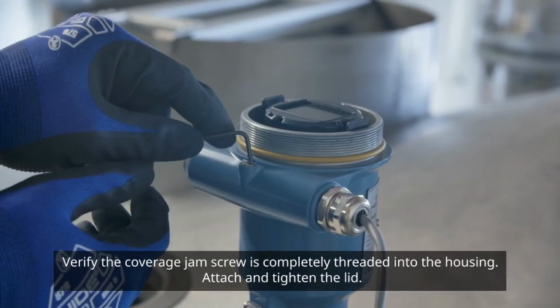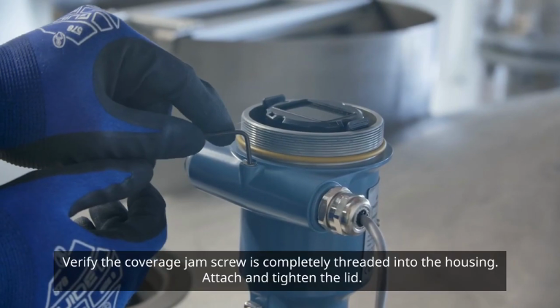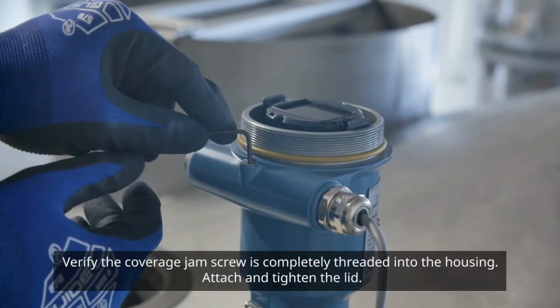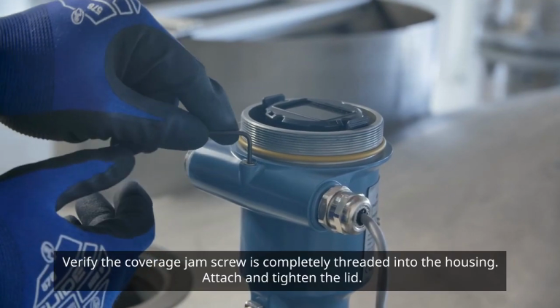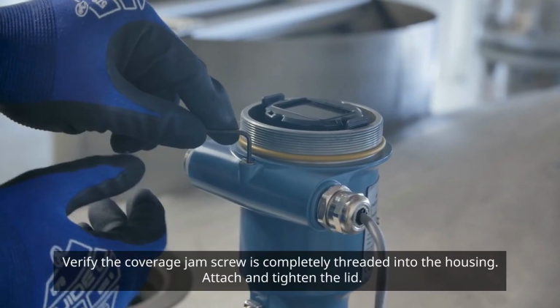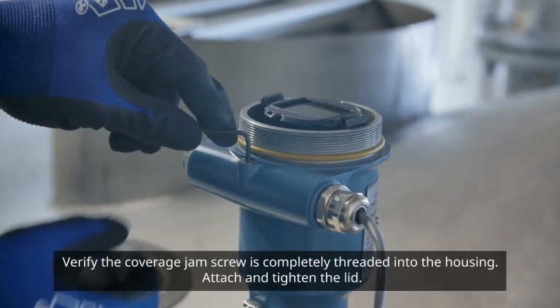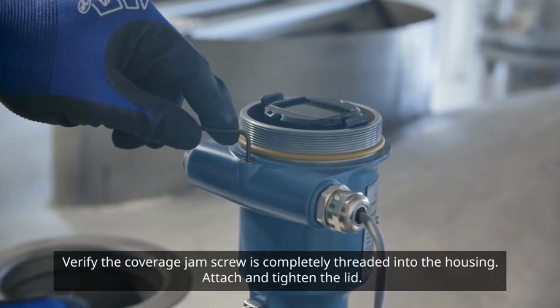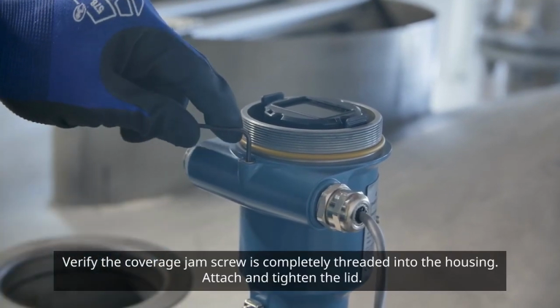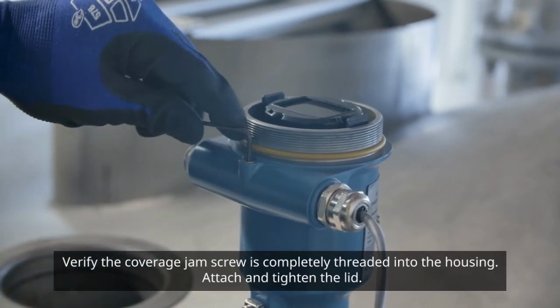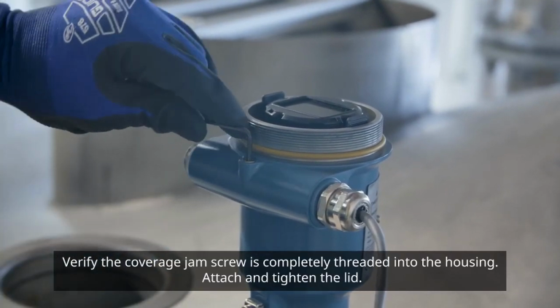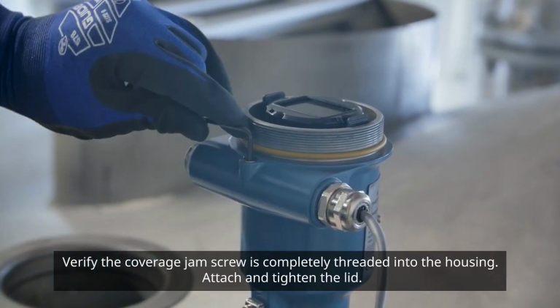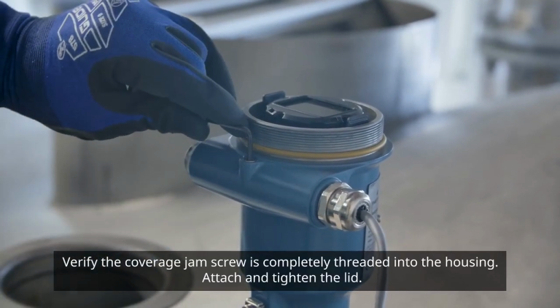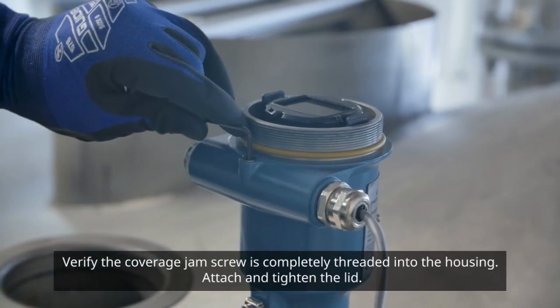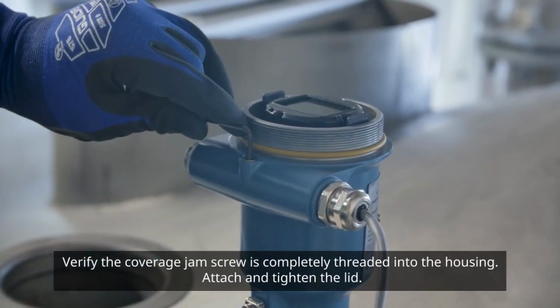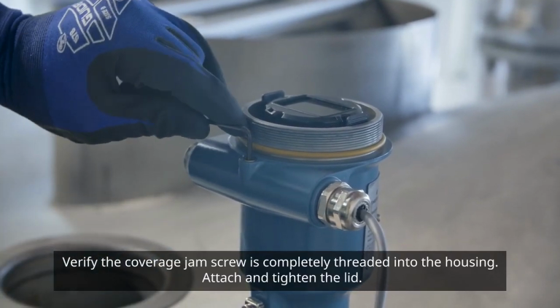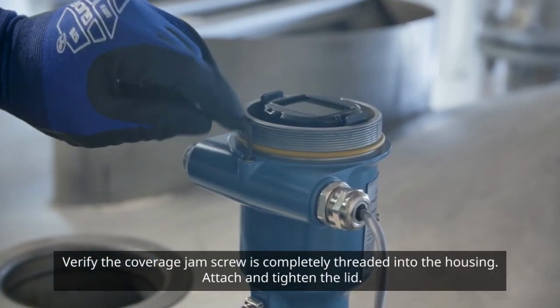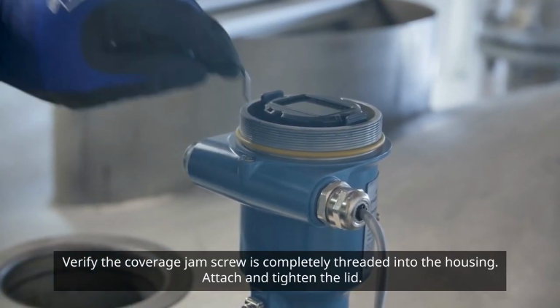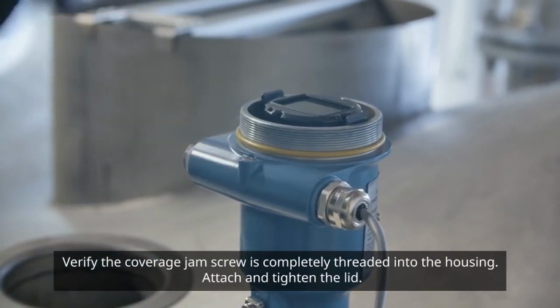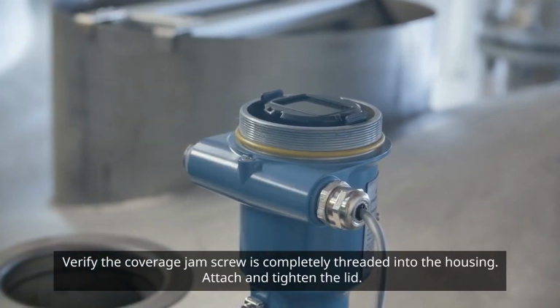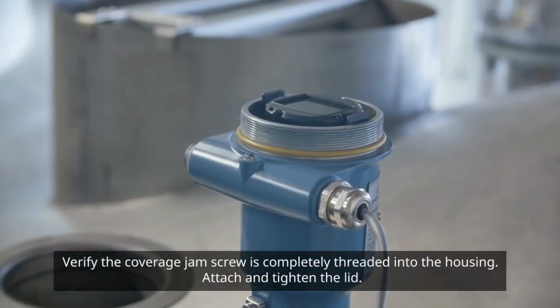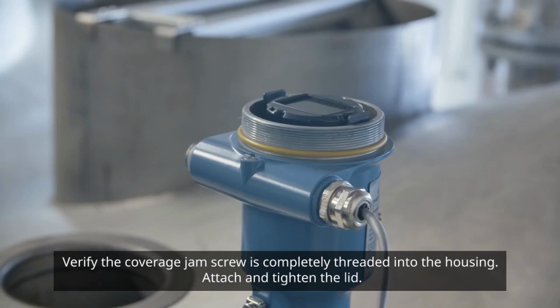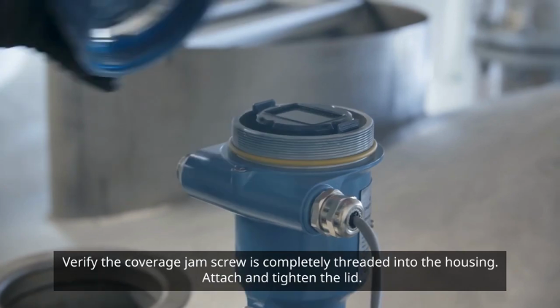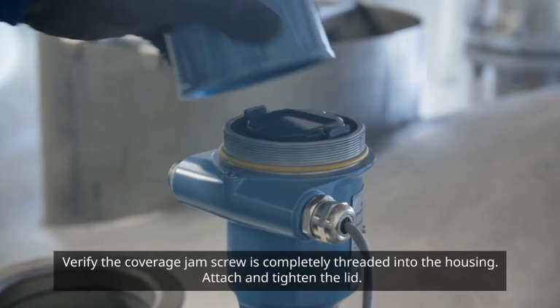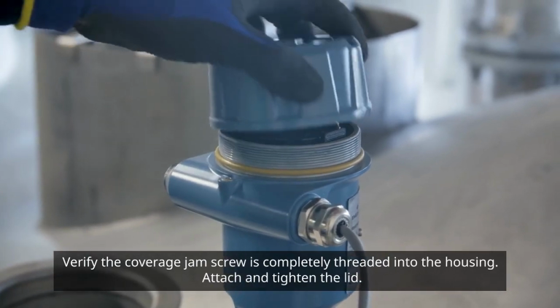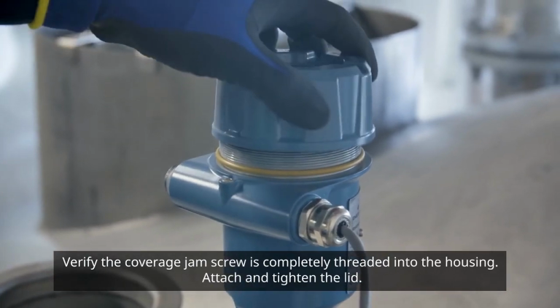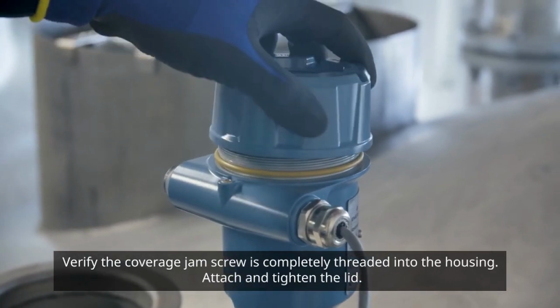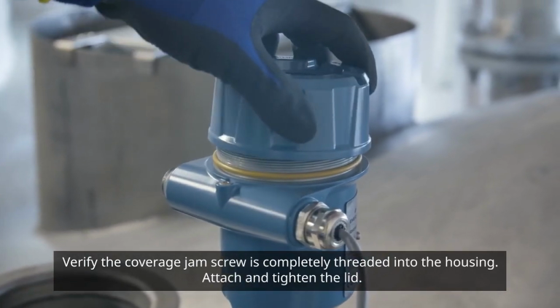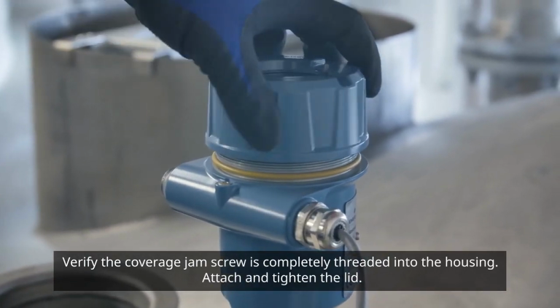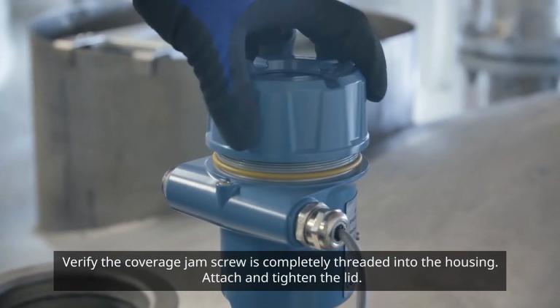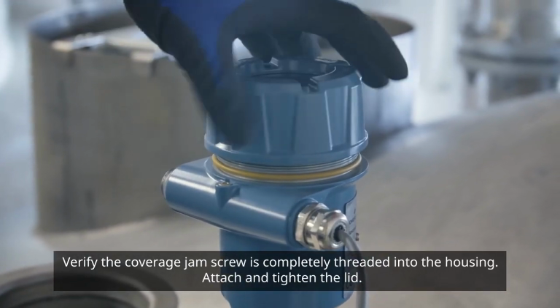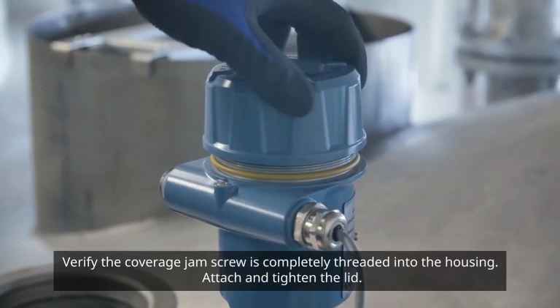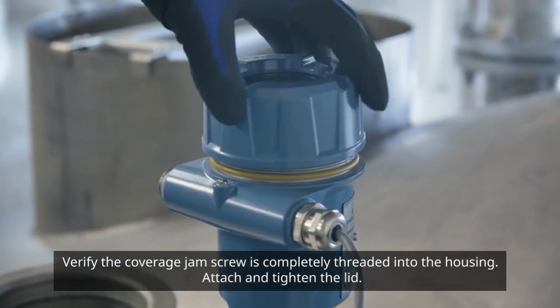The cover jam screw is completely threaded into the housing. Attach and tighten the lid.